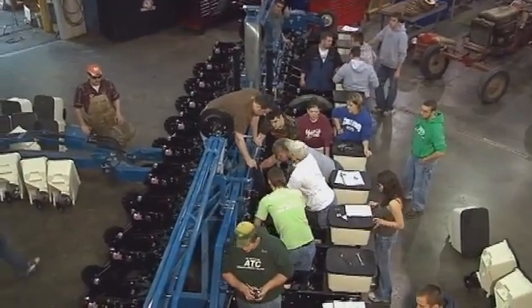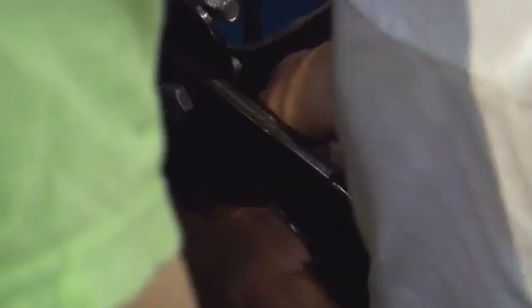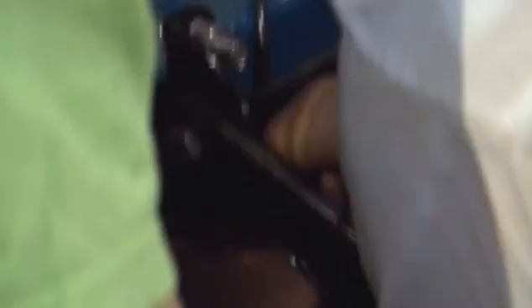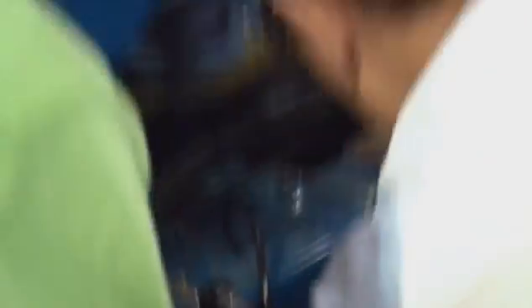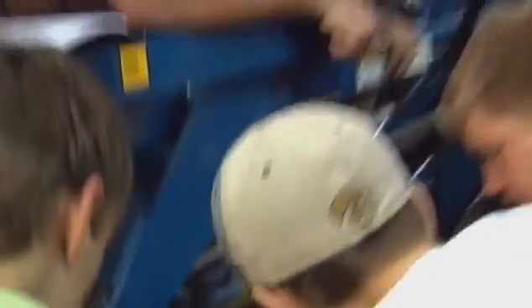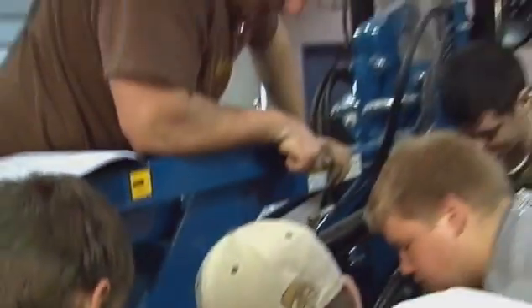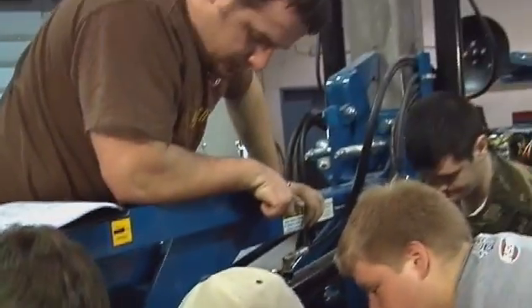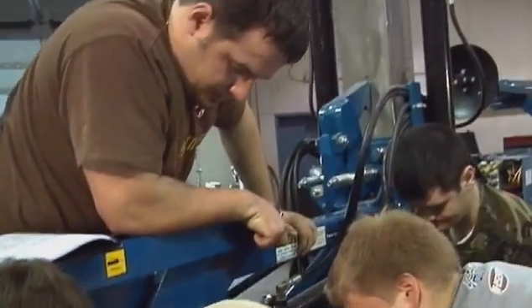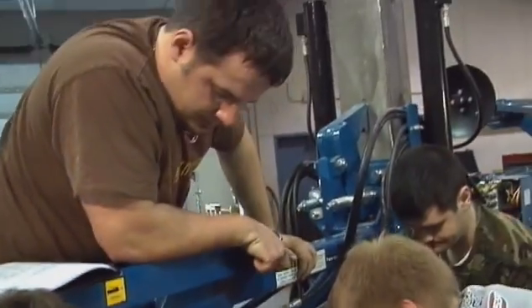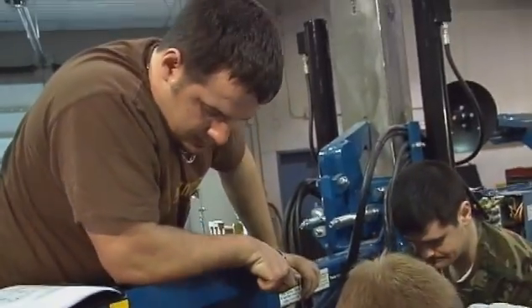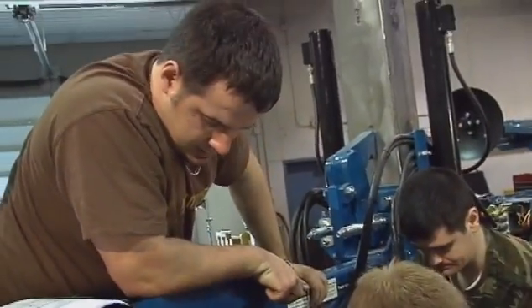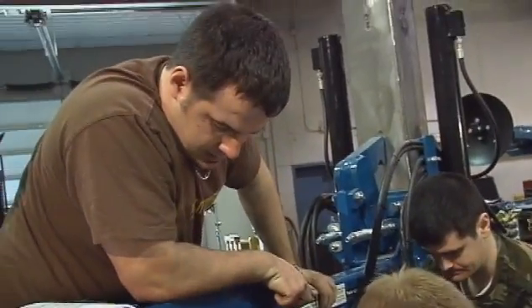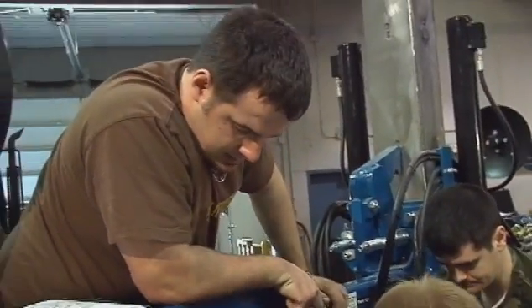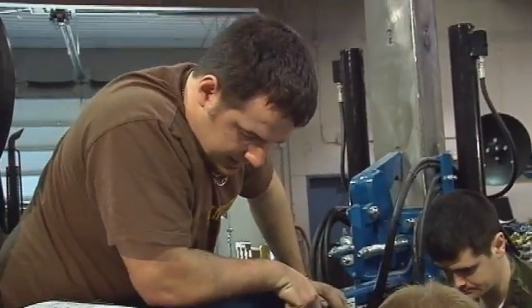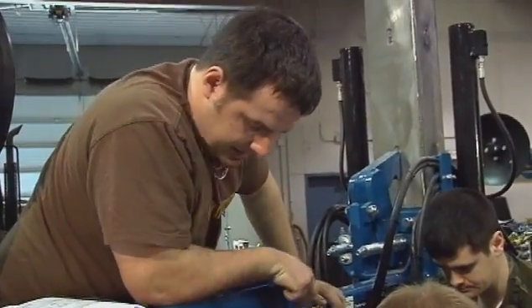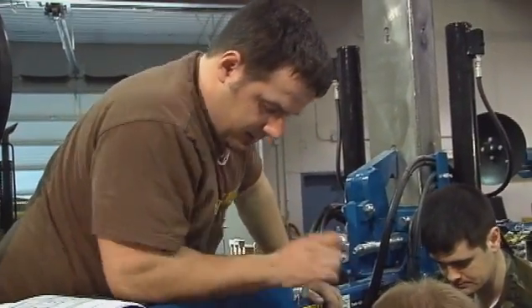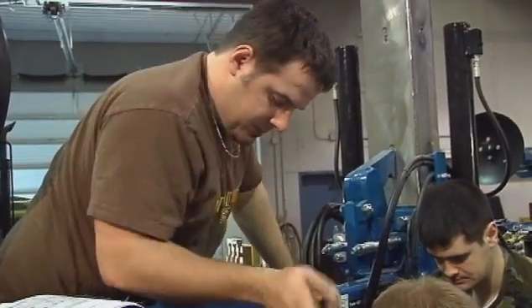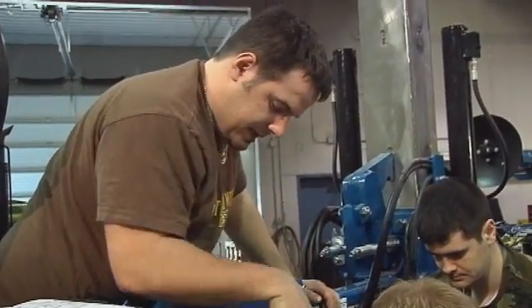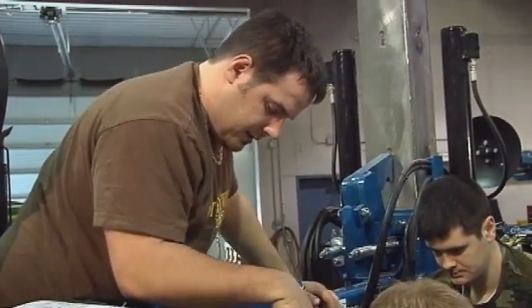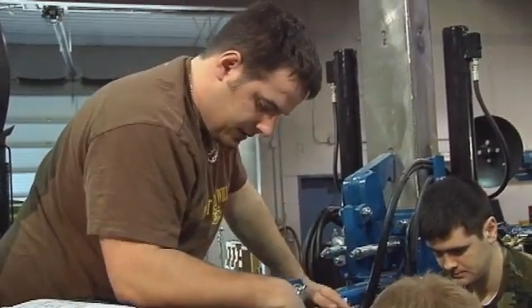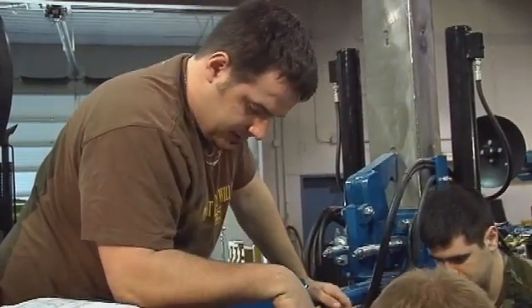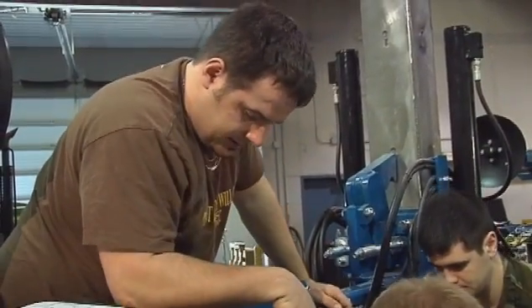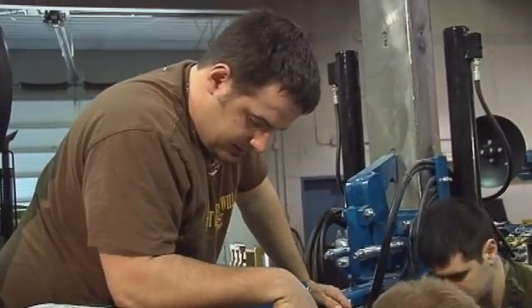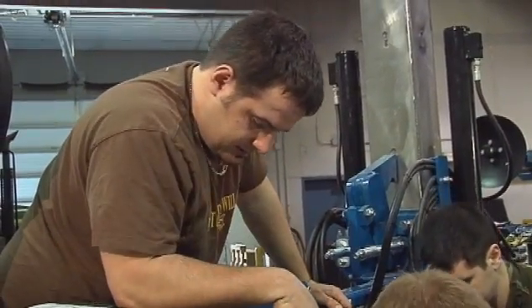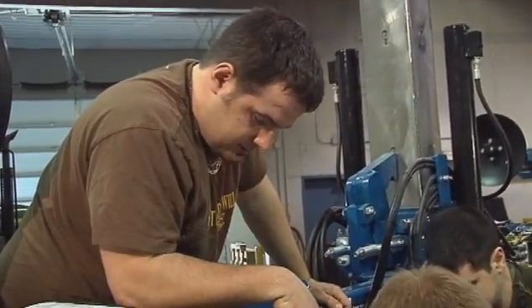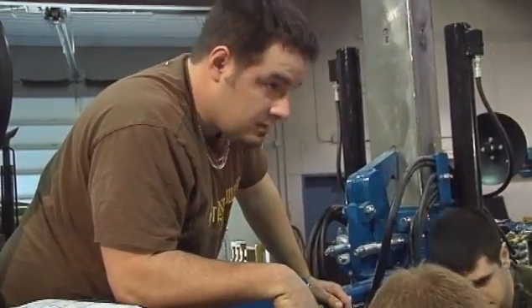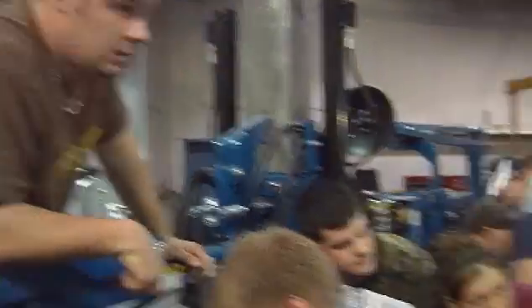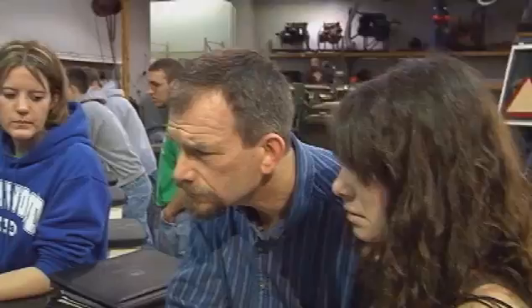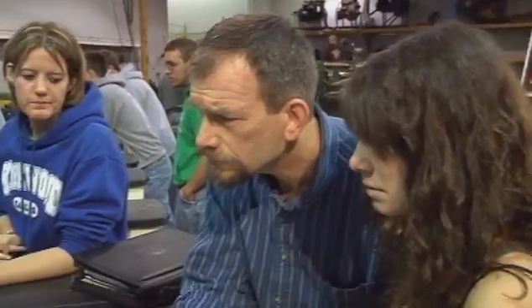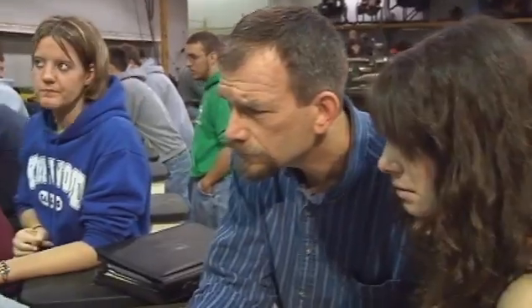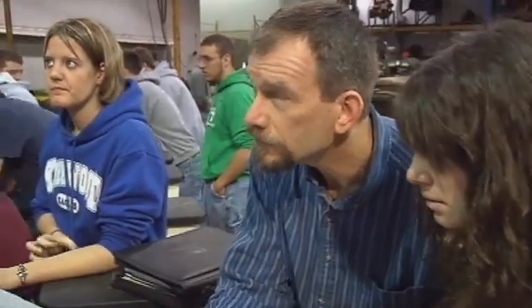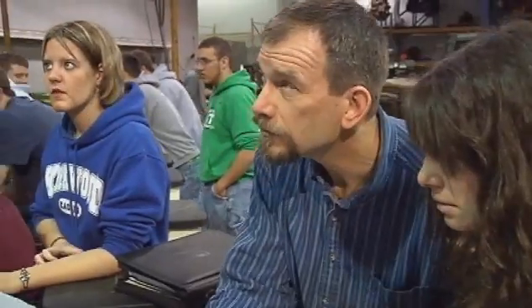Just pull it back a little bit. Take that off, put that onto the inside. Look at your material.